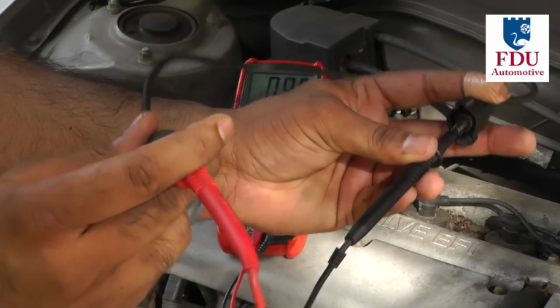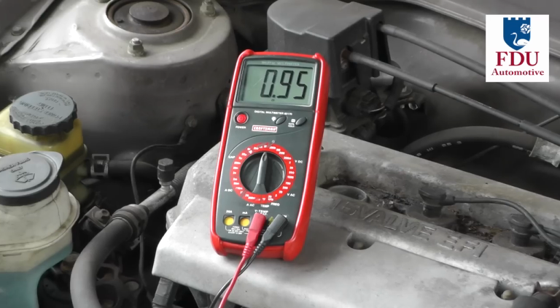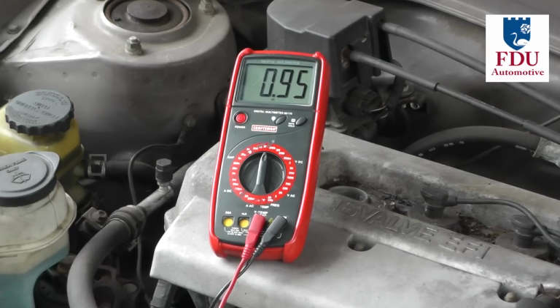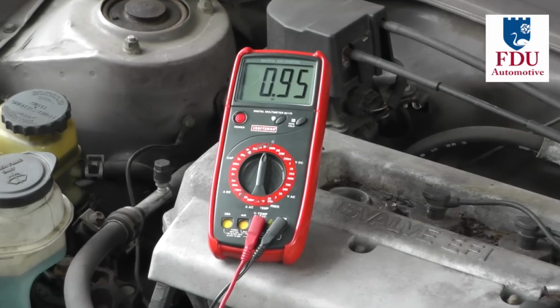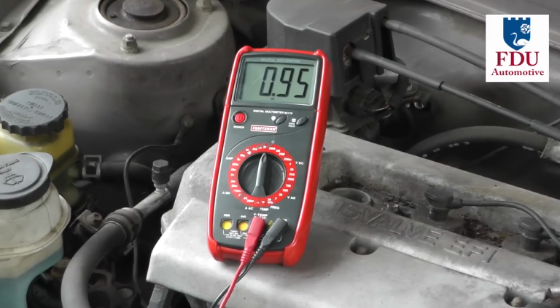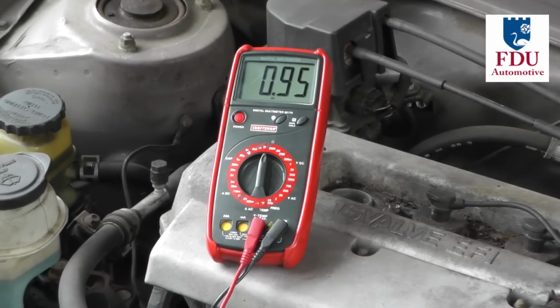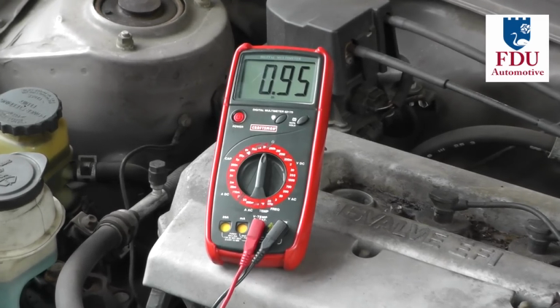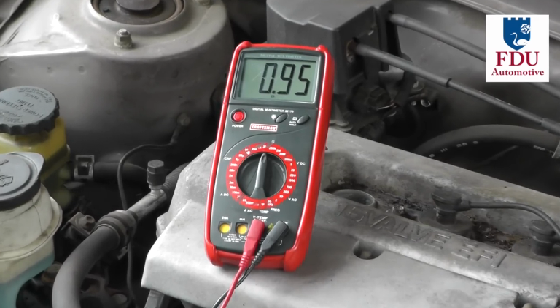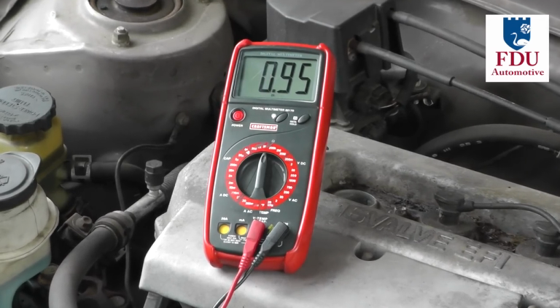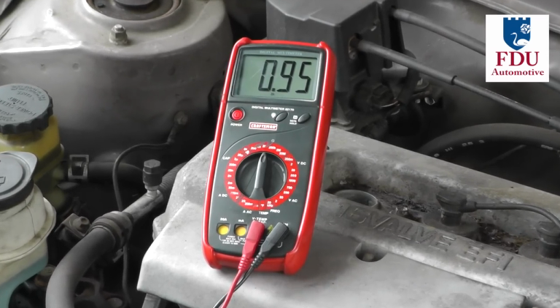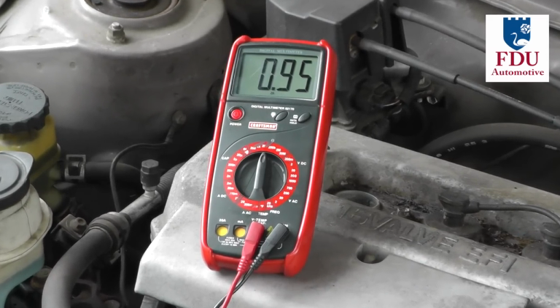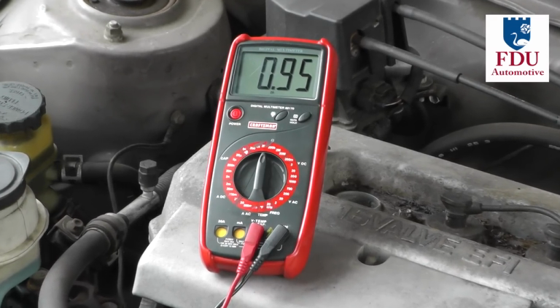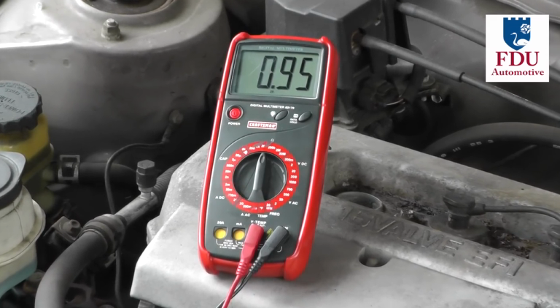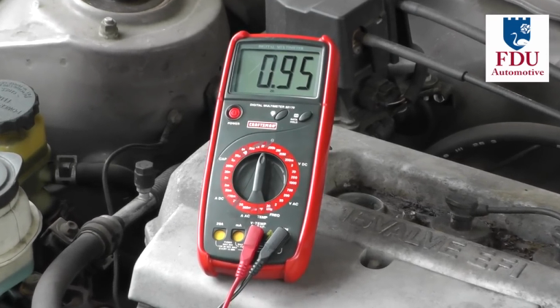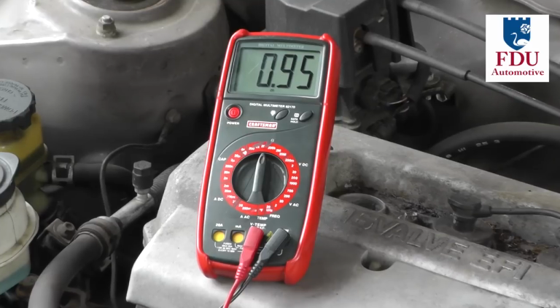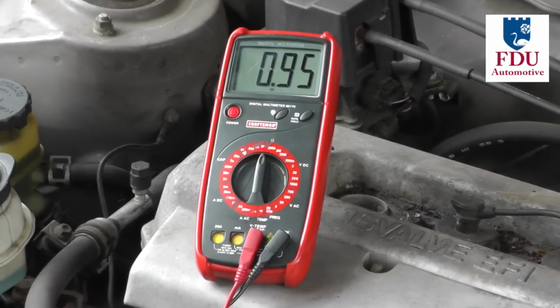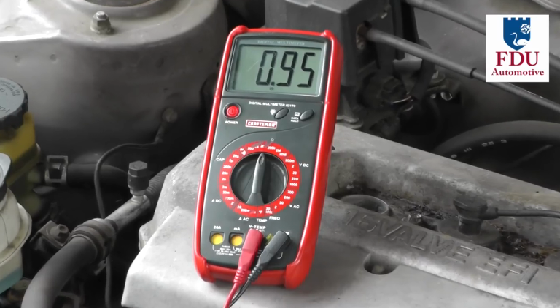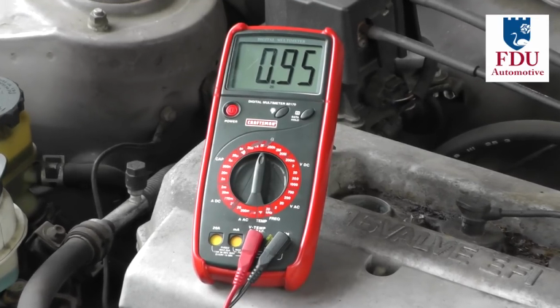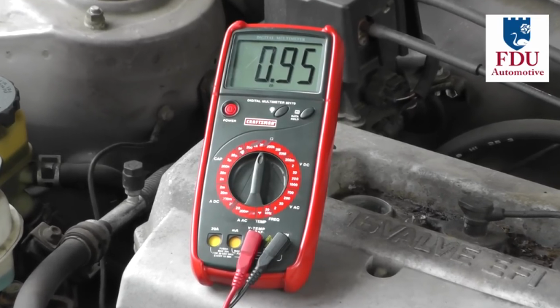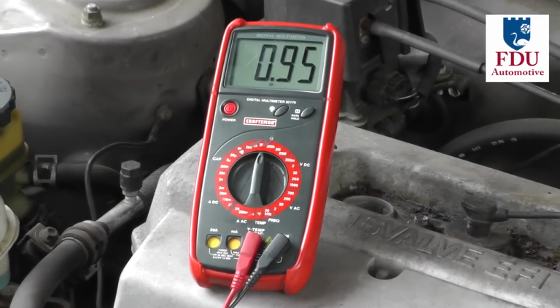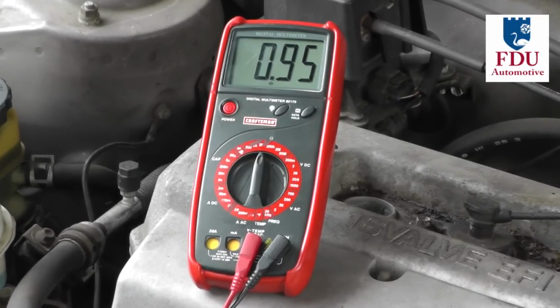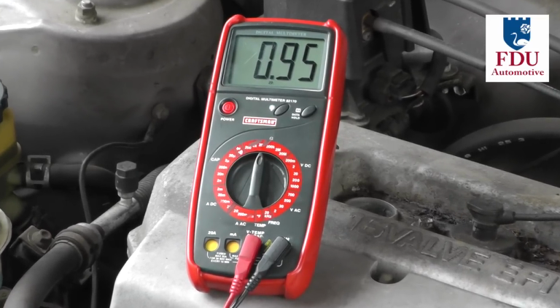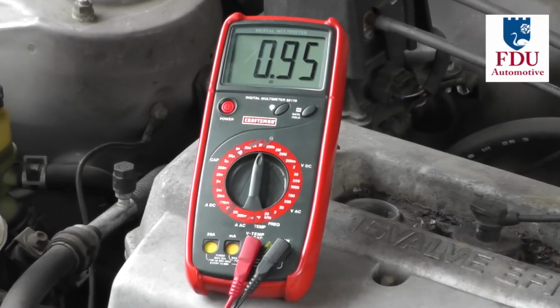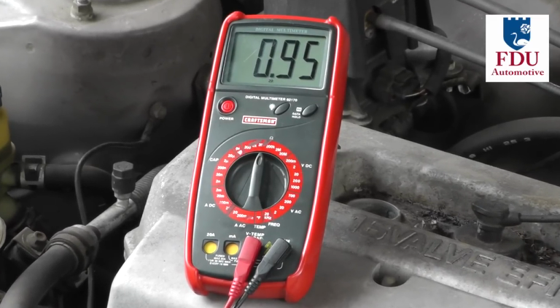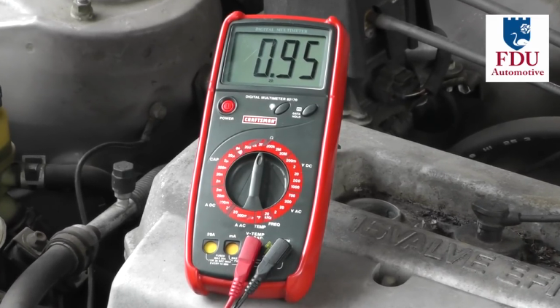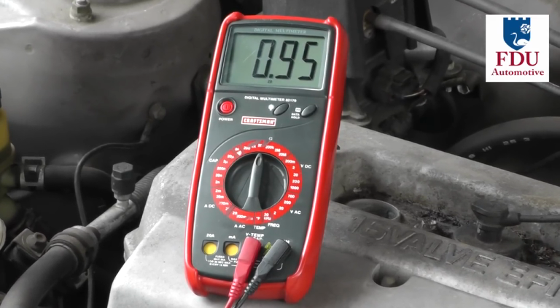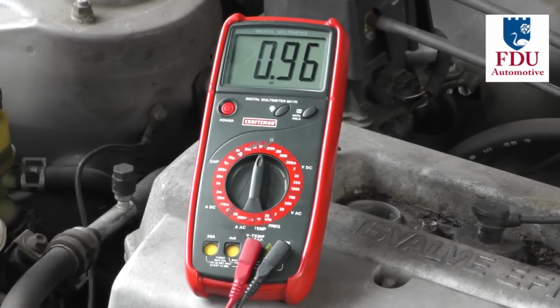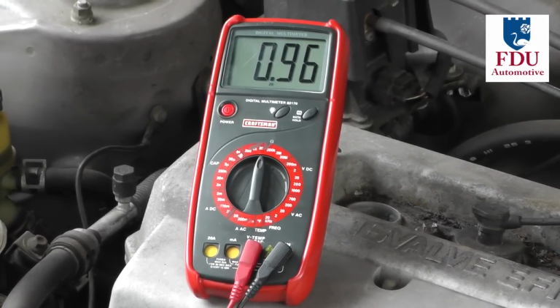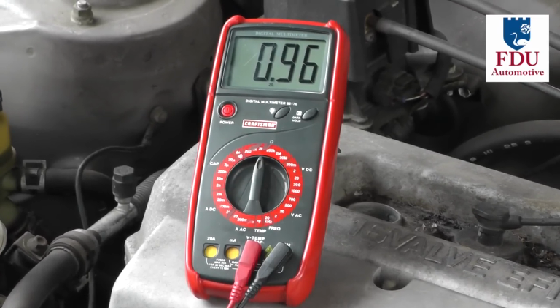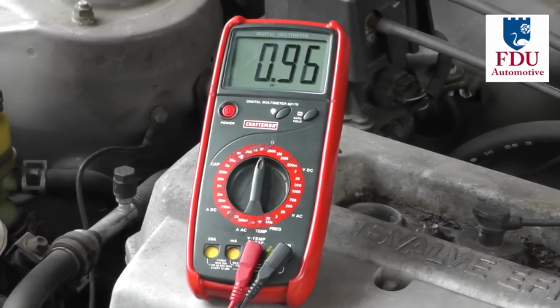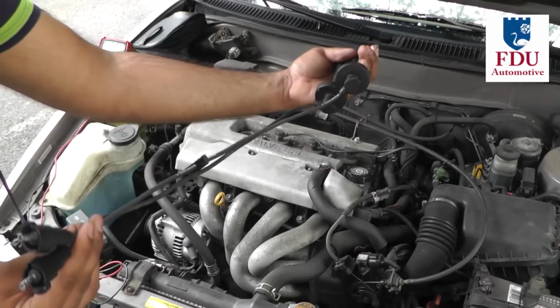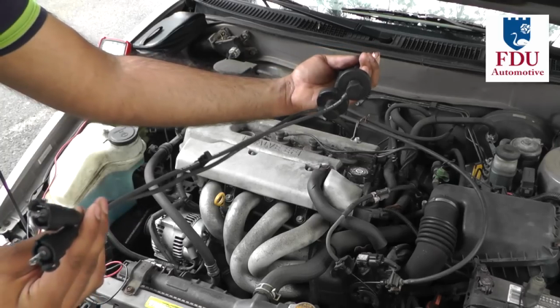If this value is not in the recommended range, the plug wire is faulty and needs to be replaced.